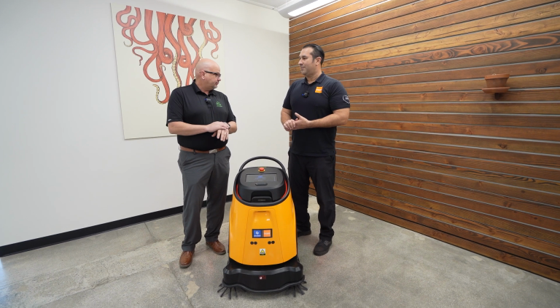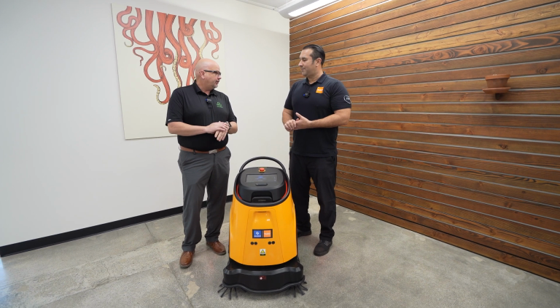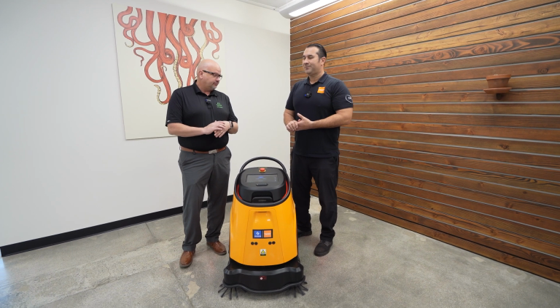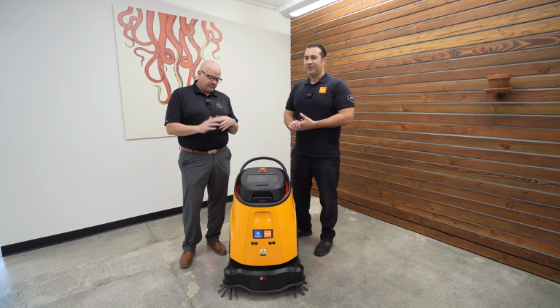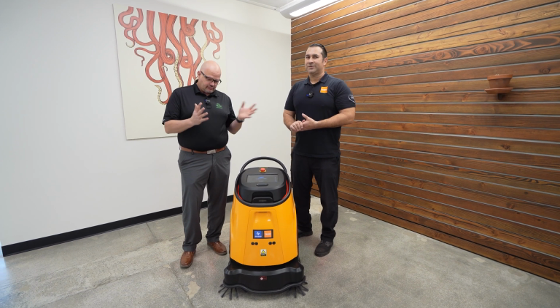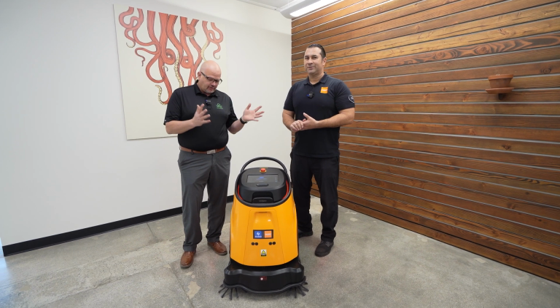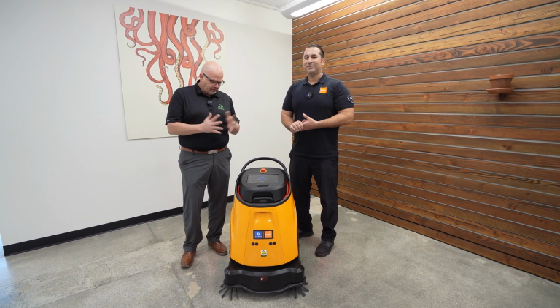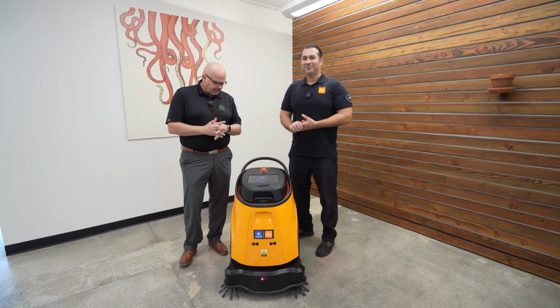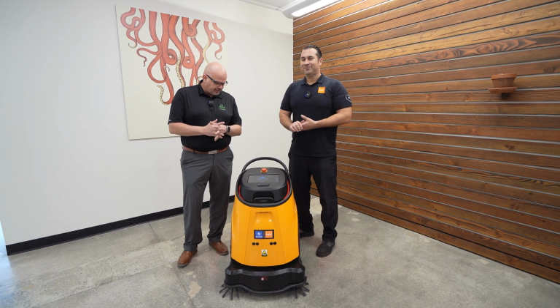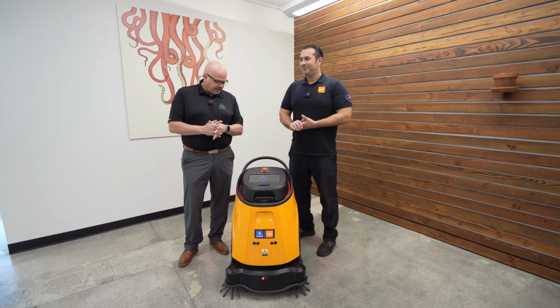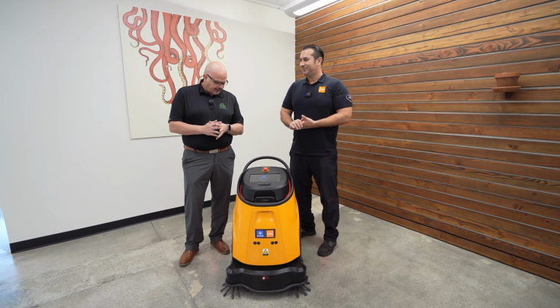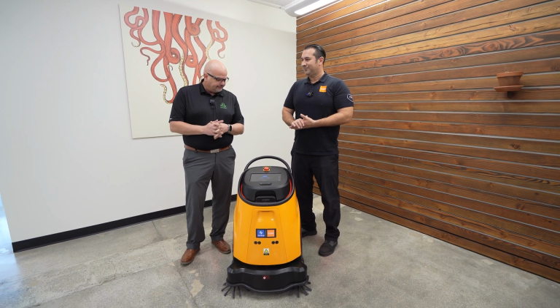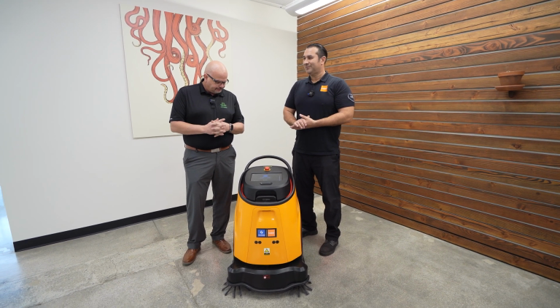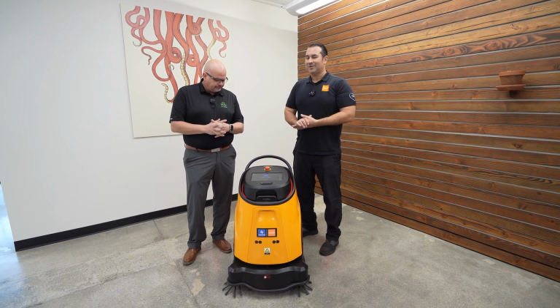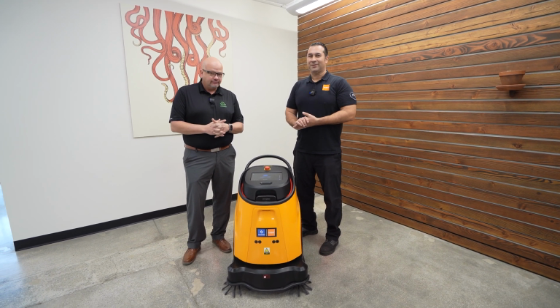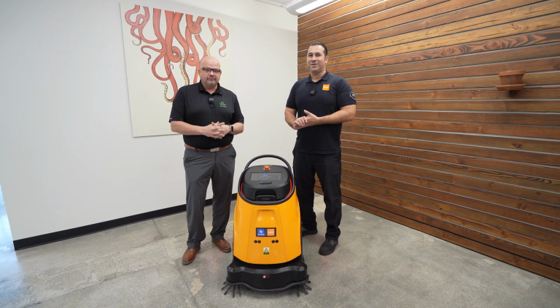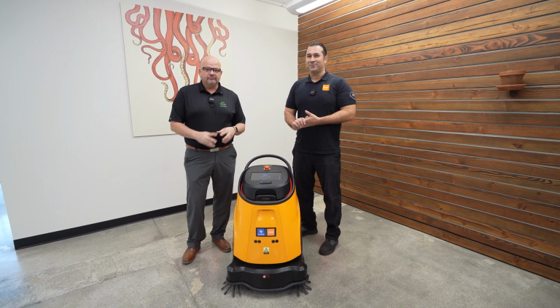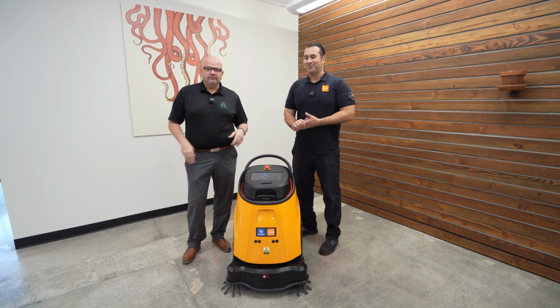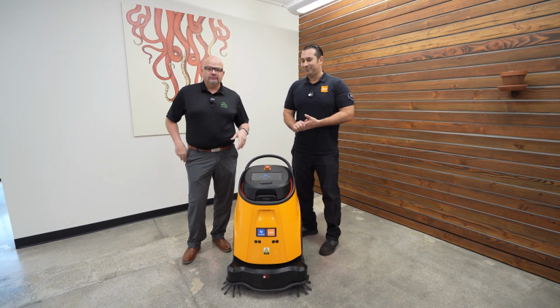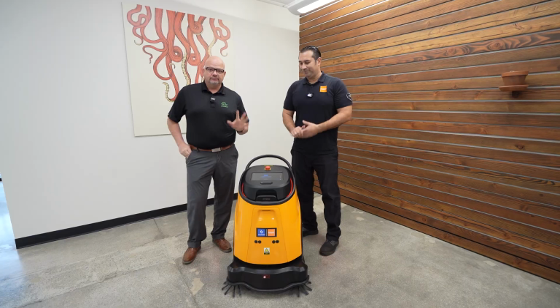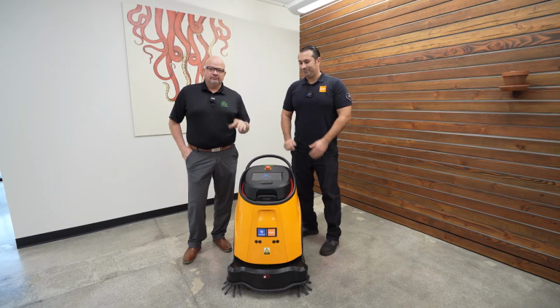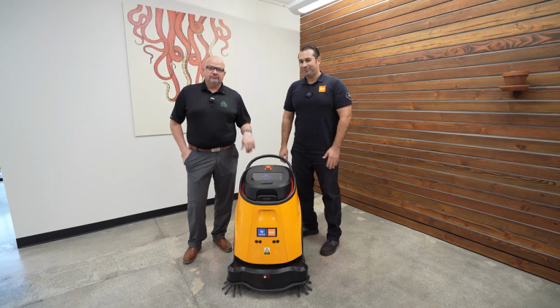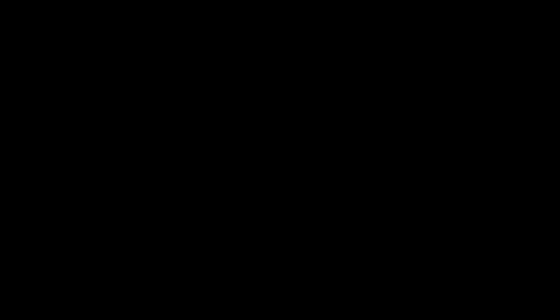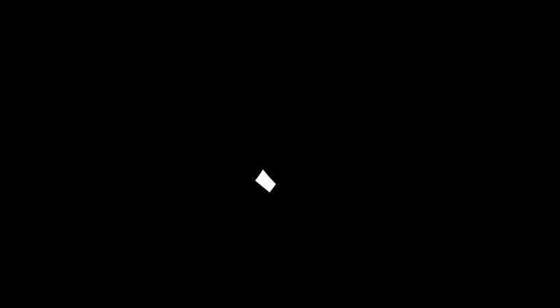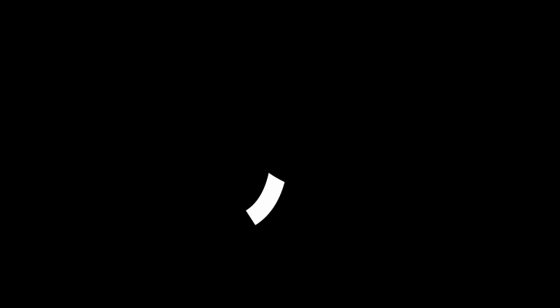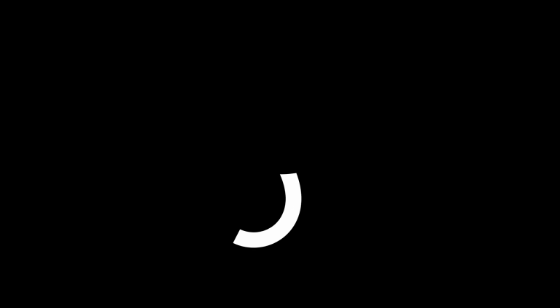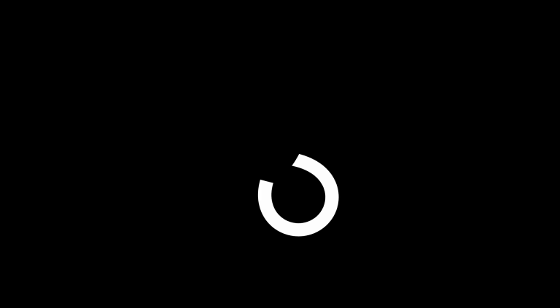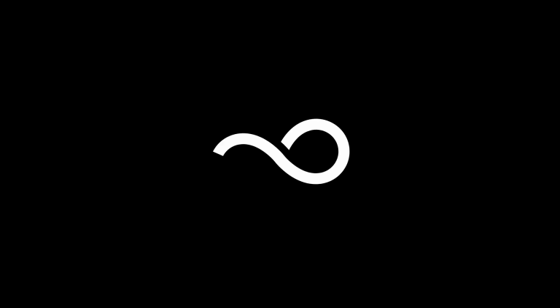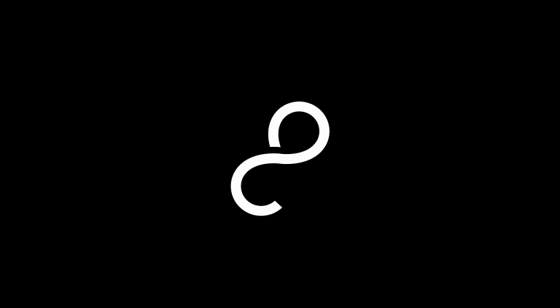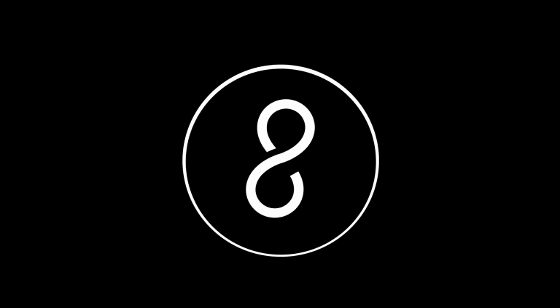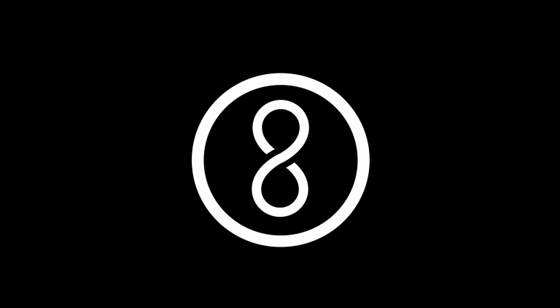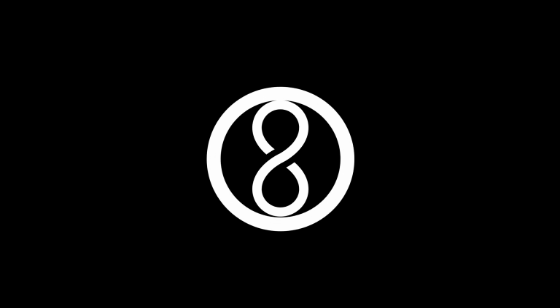Right. Really appreciate you coming out. Thank you.